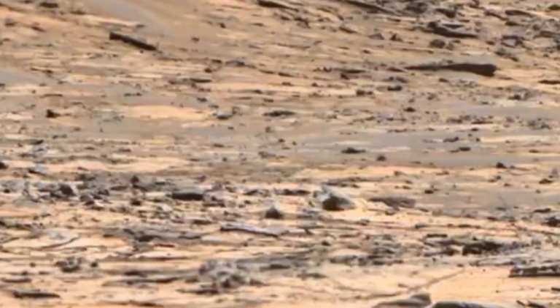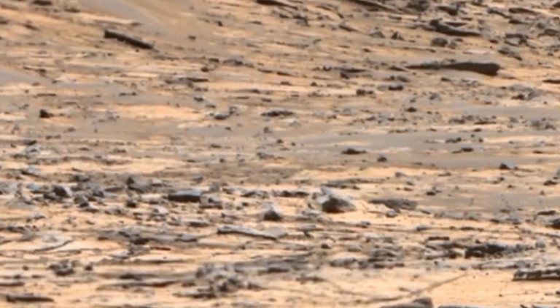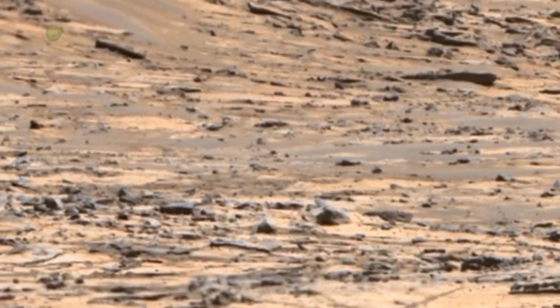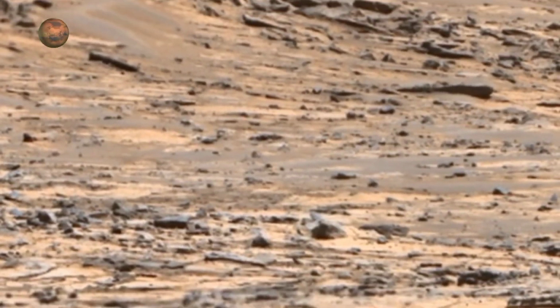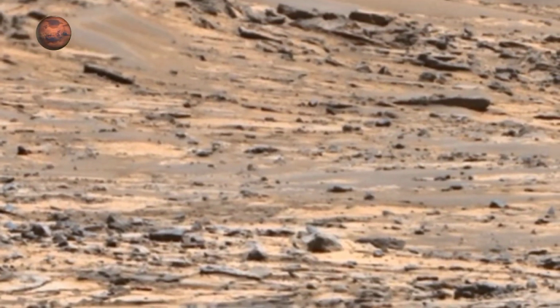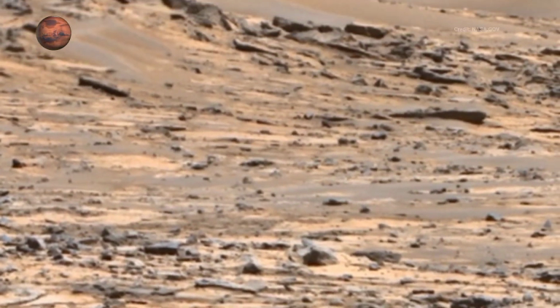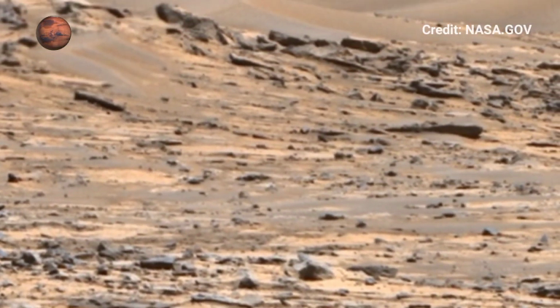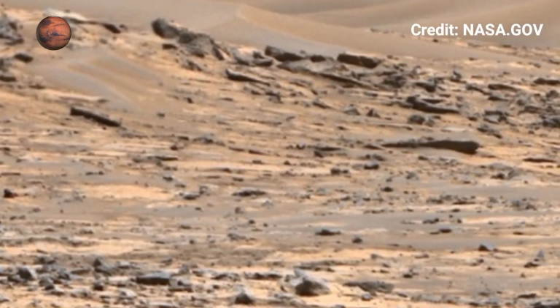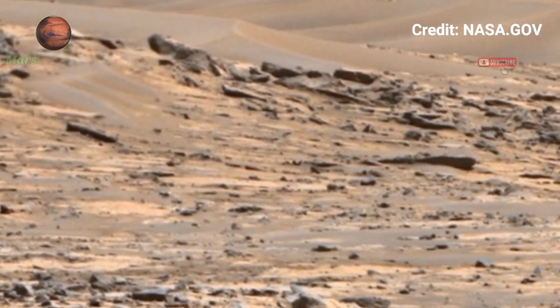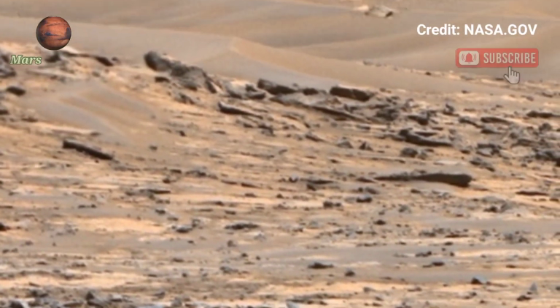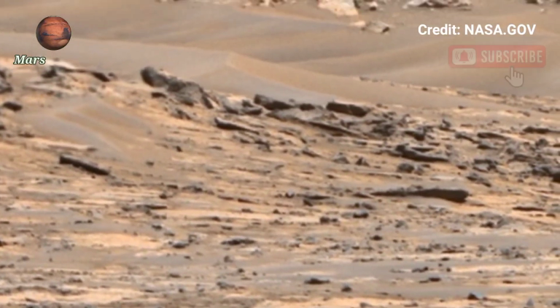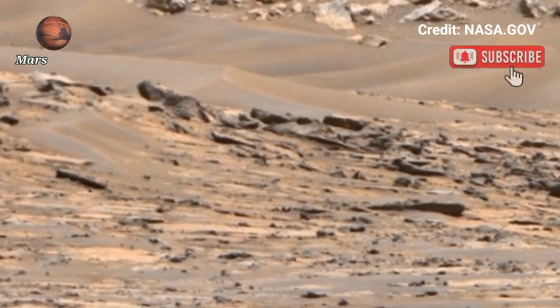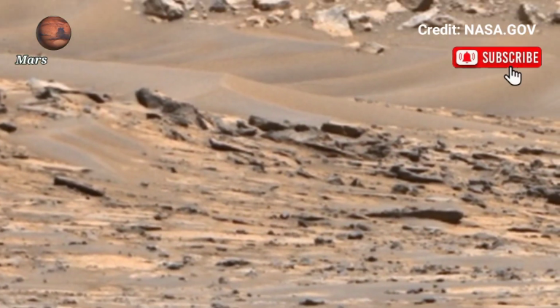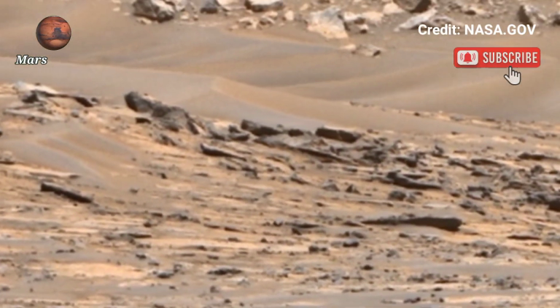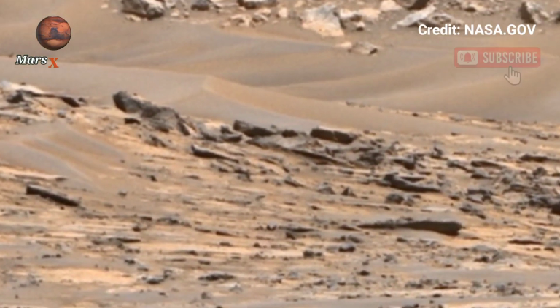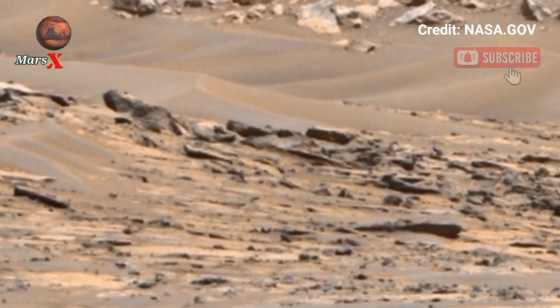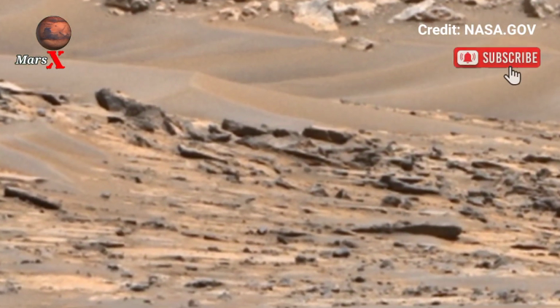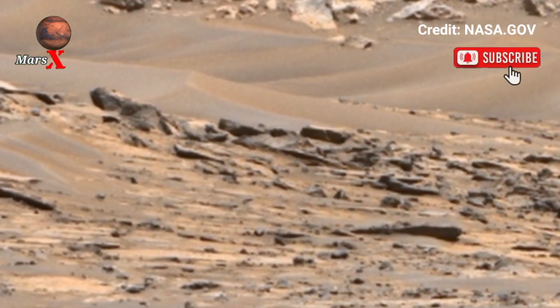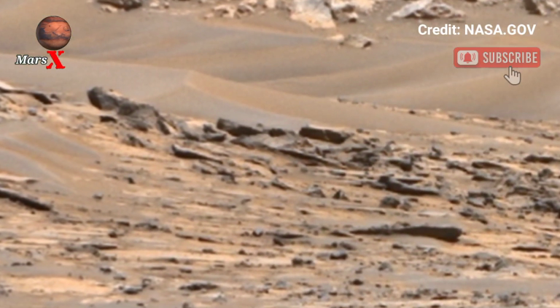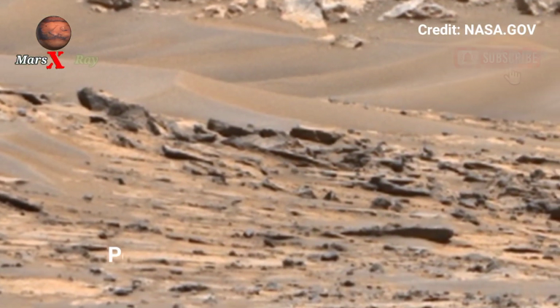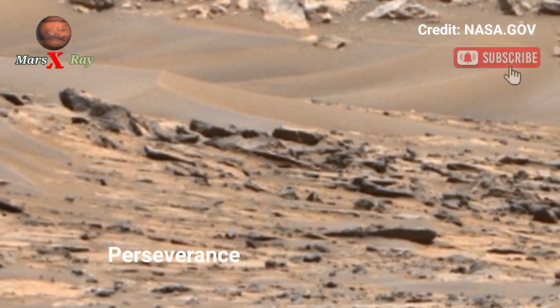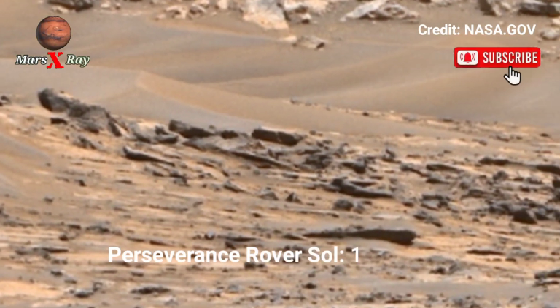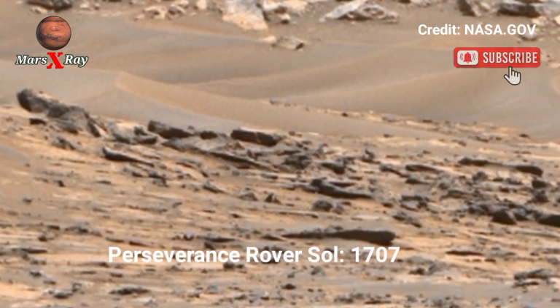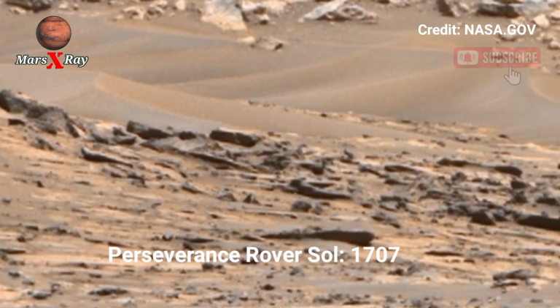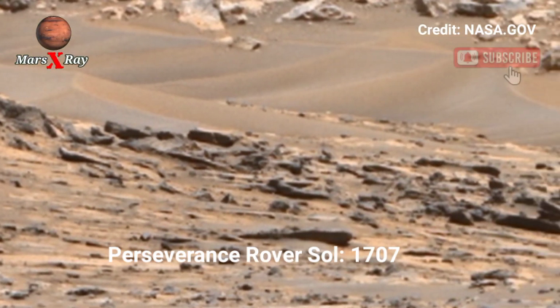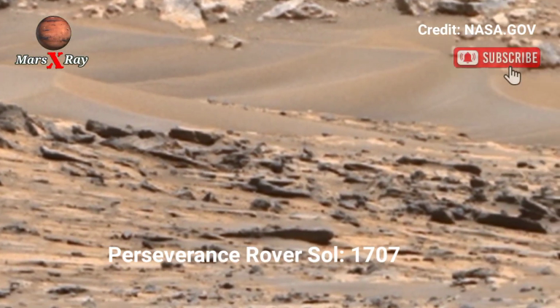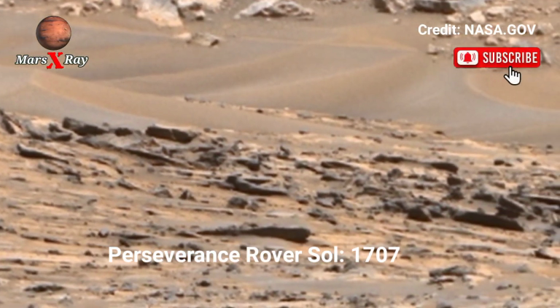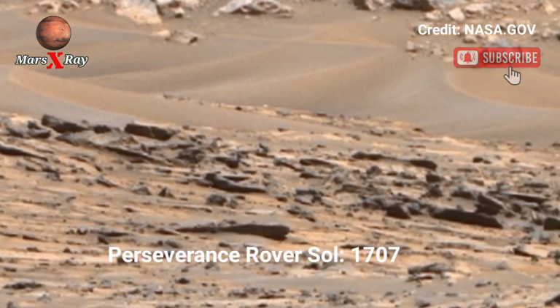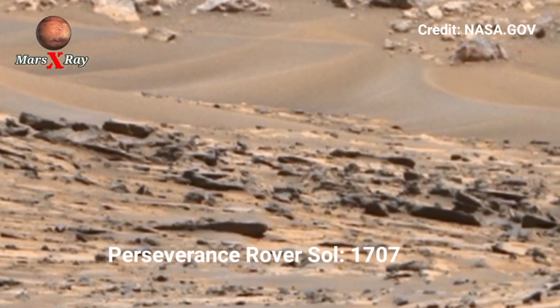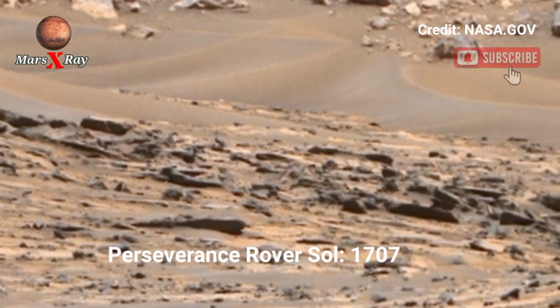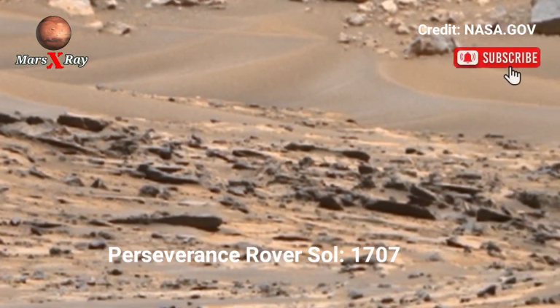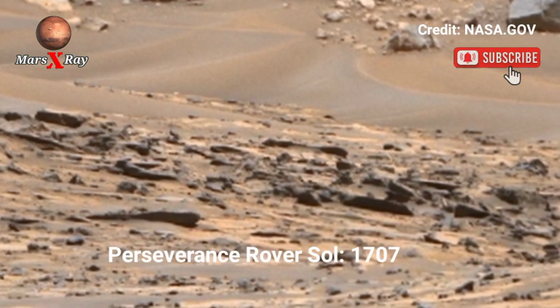Hi guys, welcome back to our YouTube channel Mars X-Ray. NASA's Mars Perseverance Rover, Sol 1707.